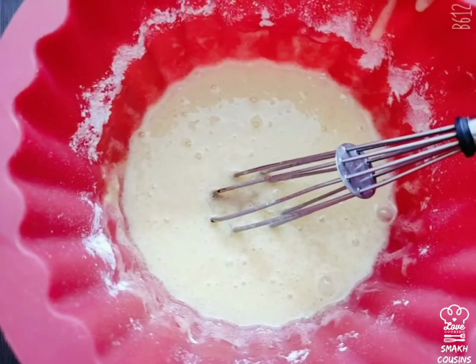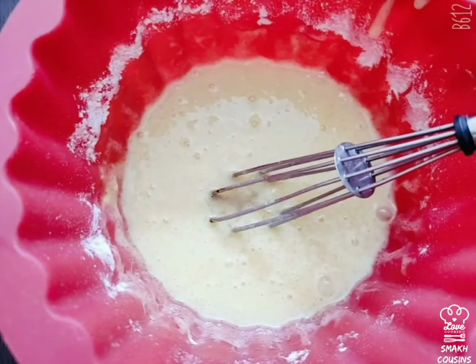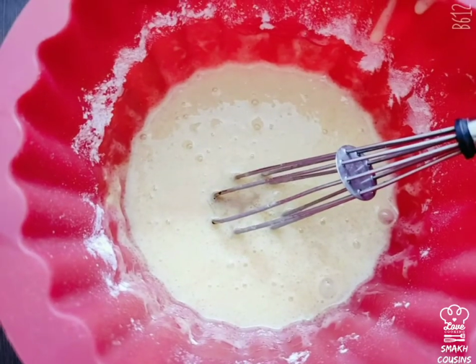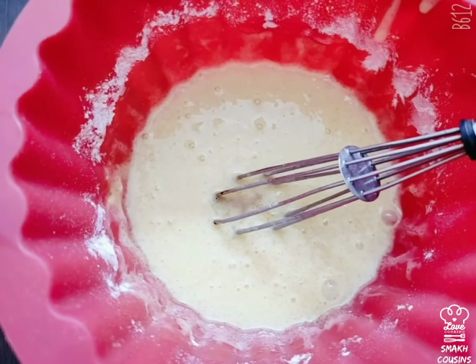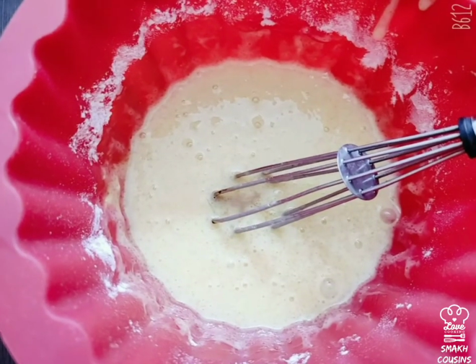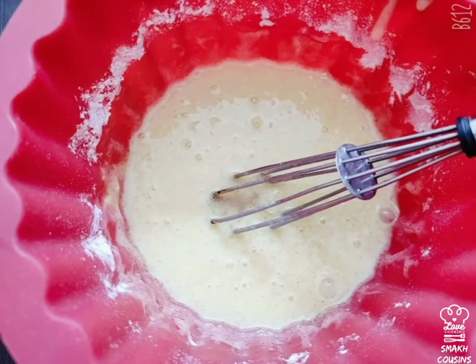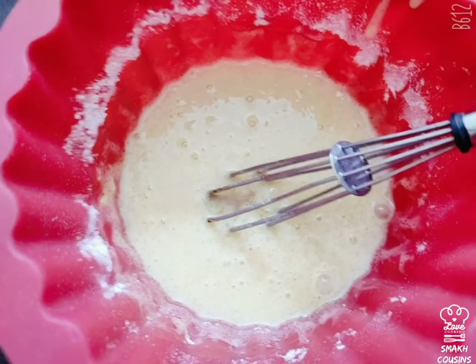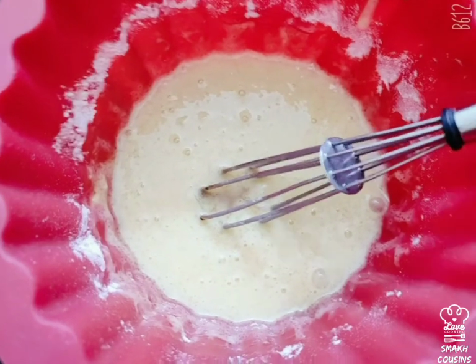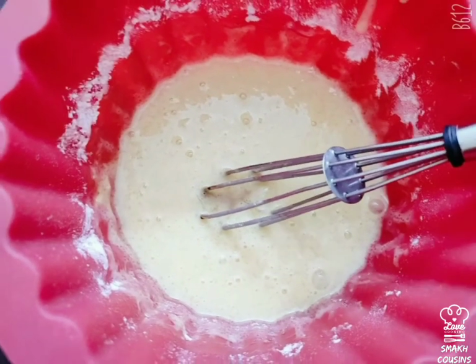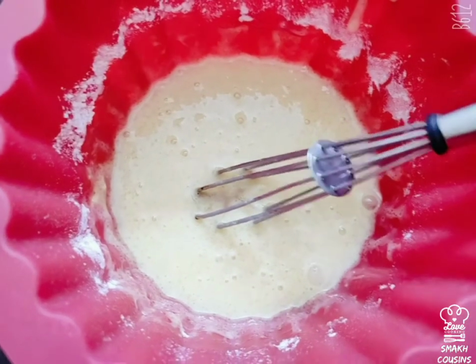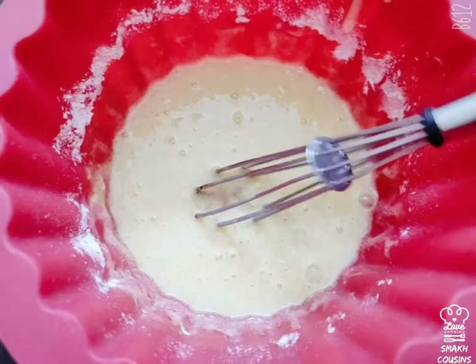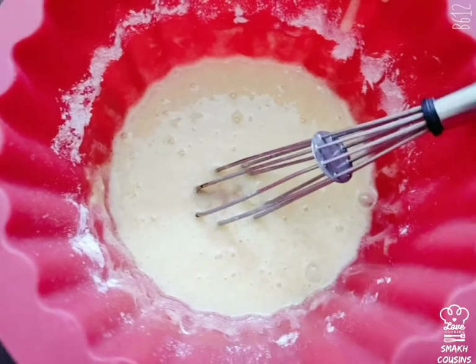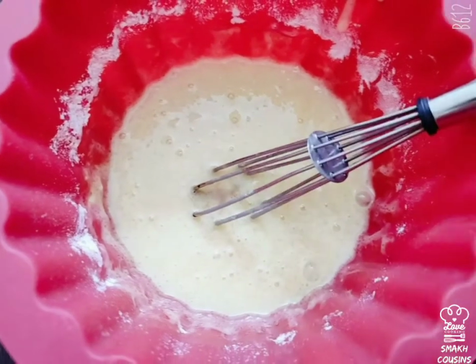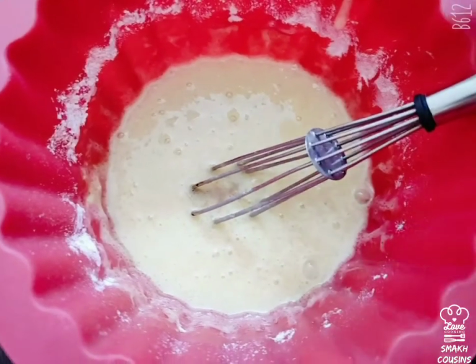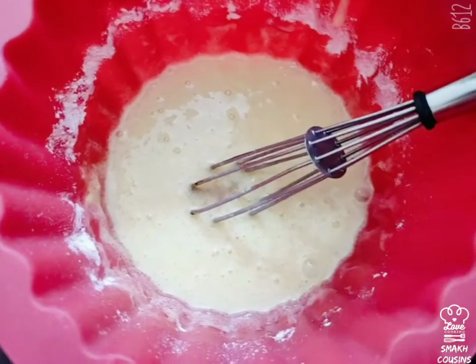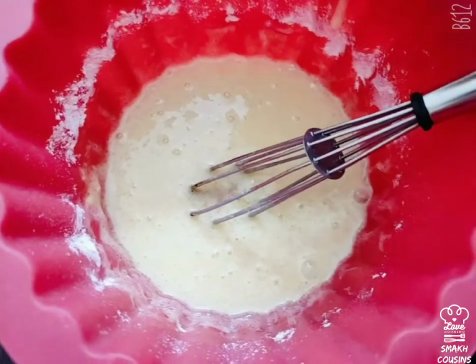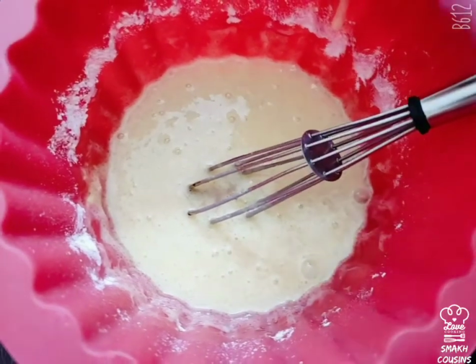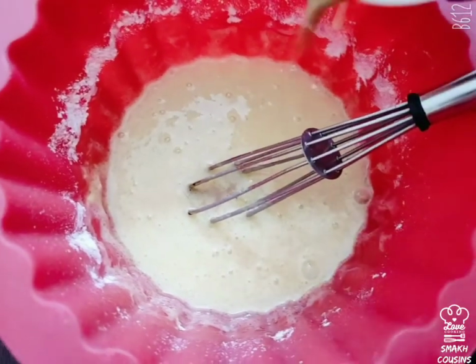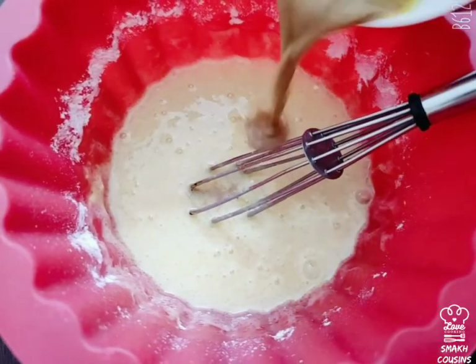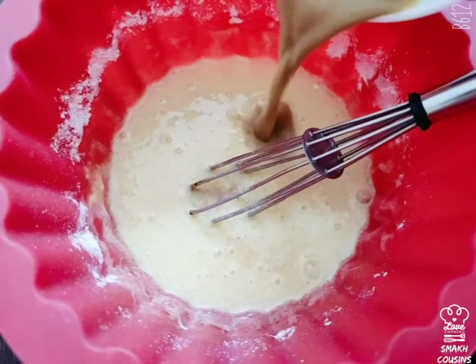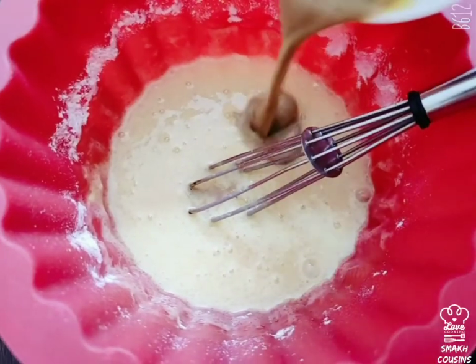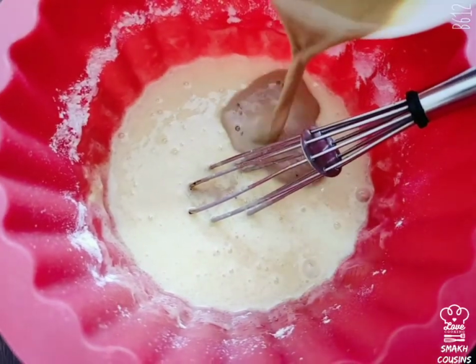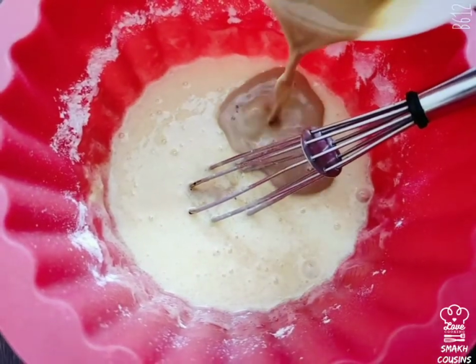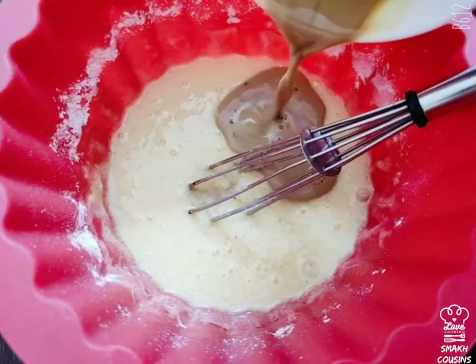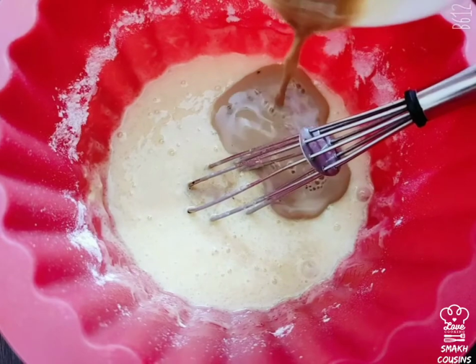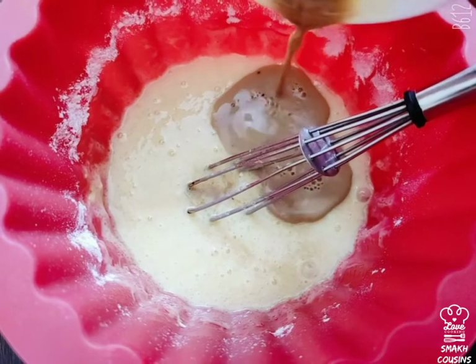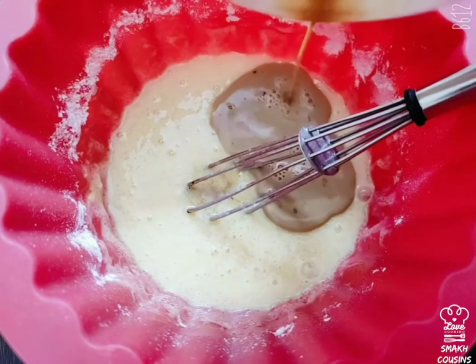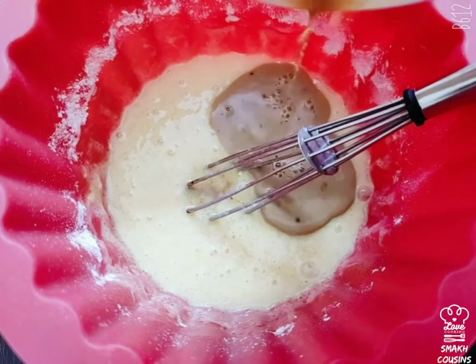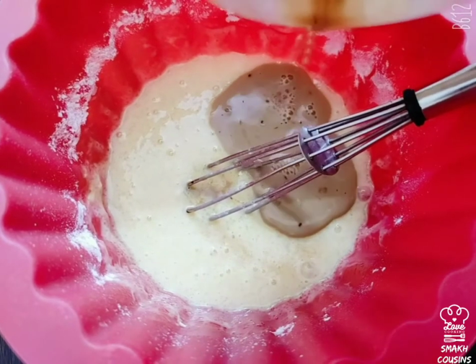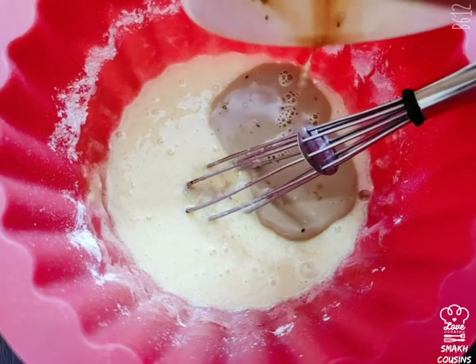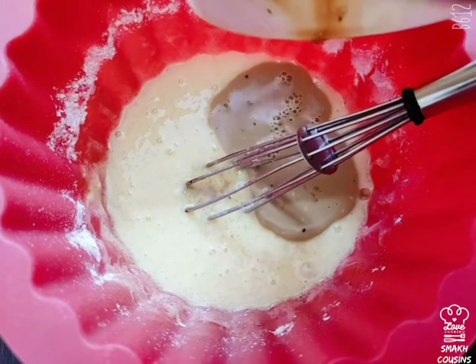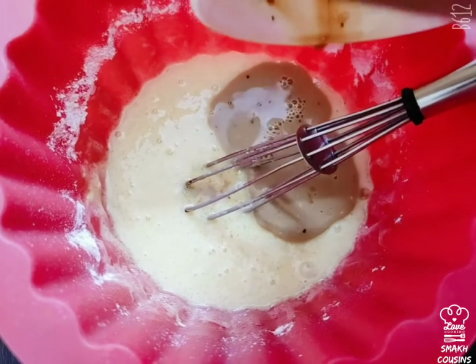Now you're gonna mix one teaspoon of coffee with two tablespoons of milk, but if you want you can add some more coffee. Add in your coffee mixture and mix it into the batter.